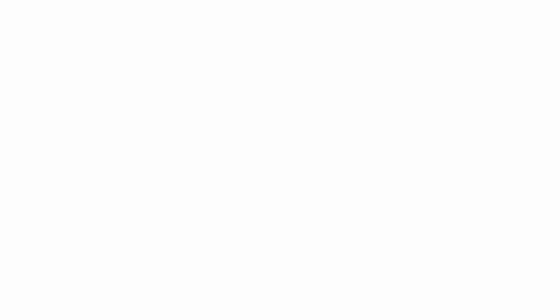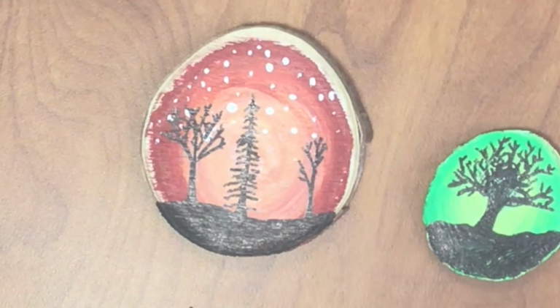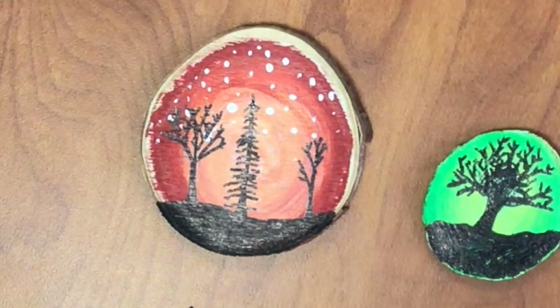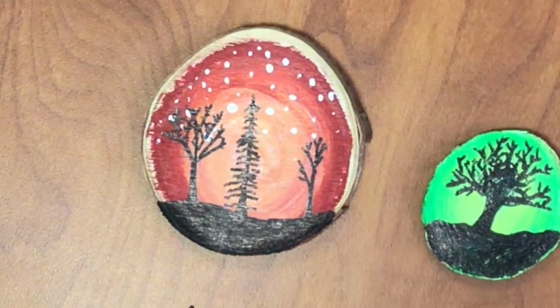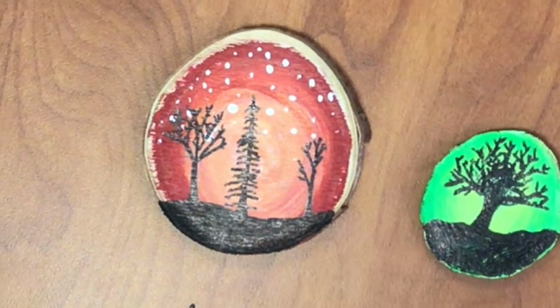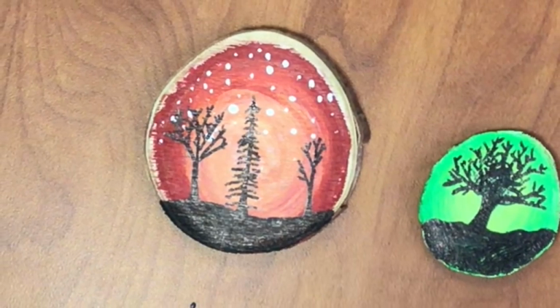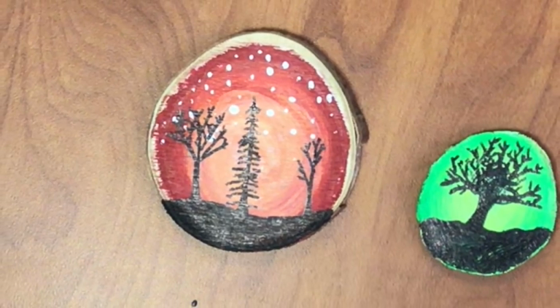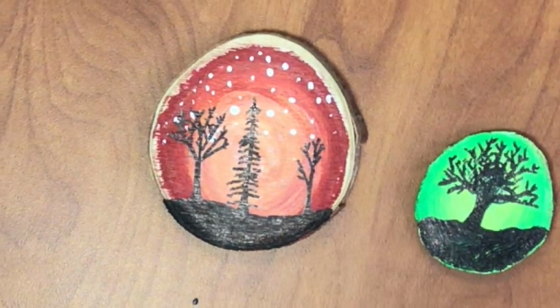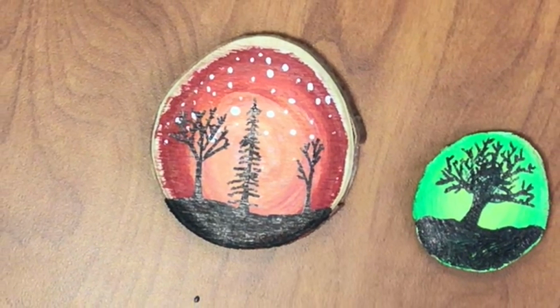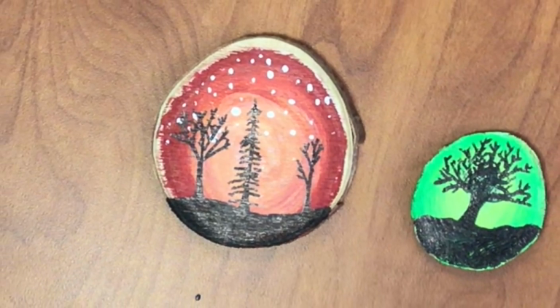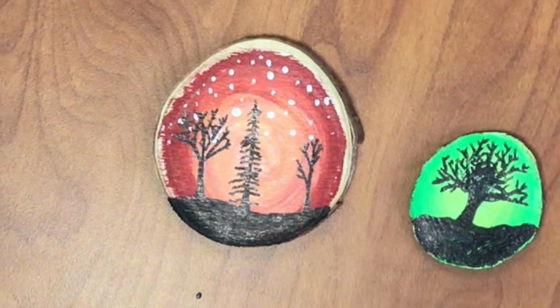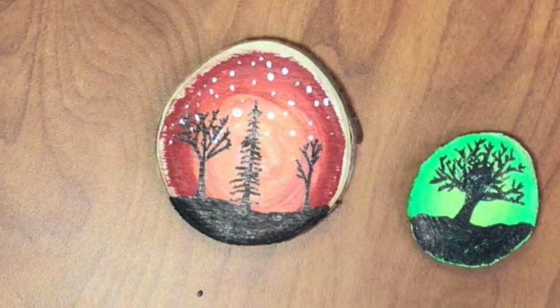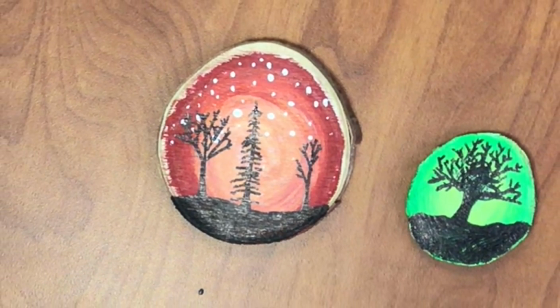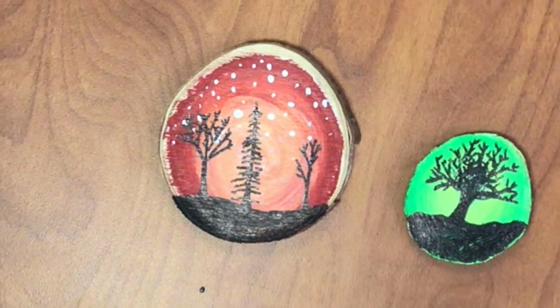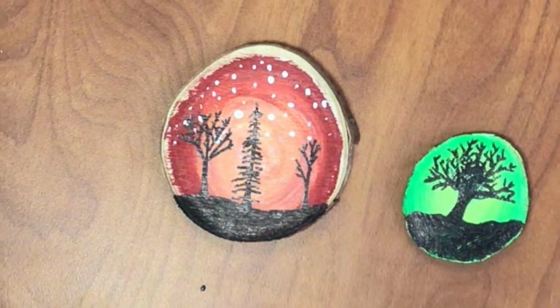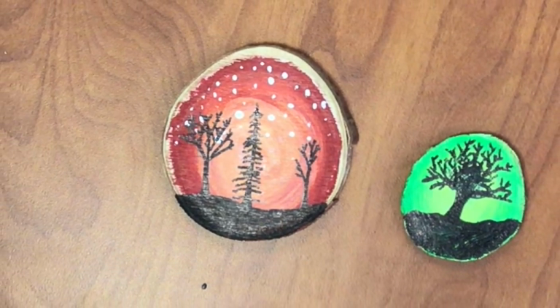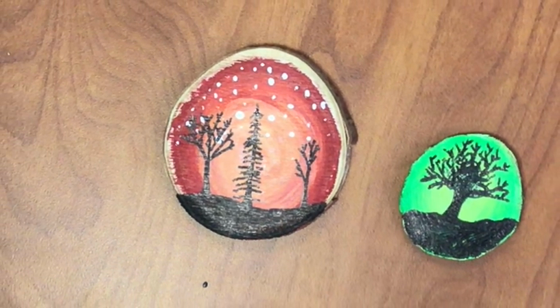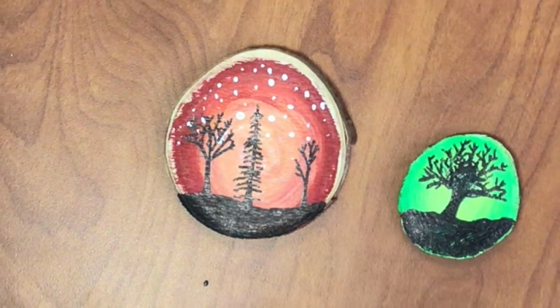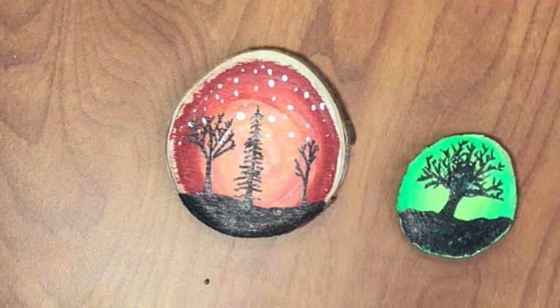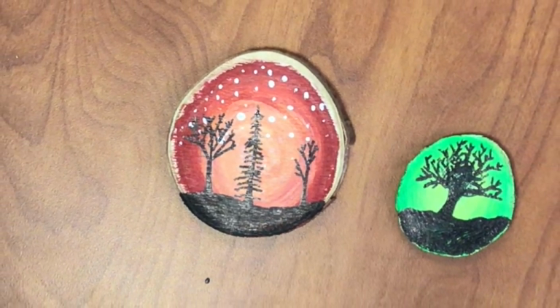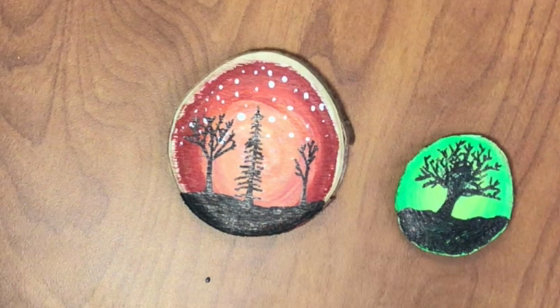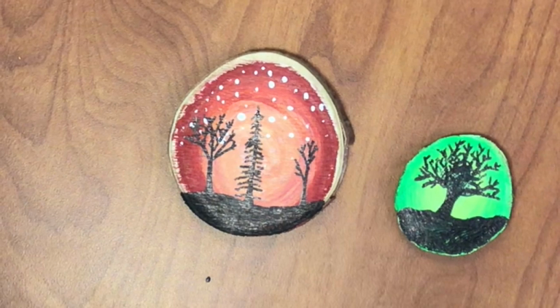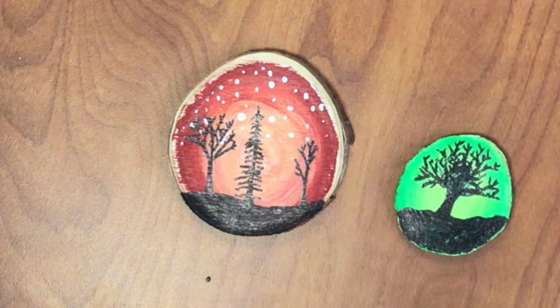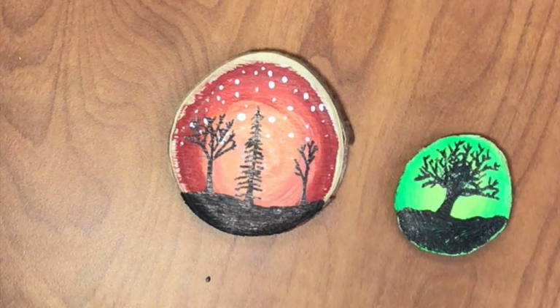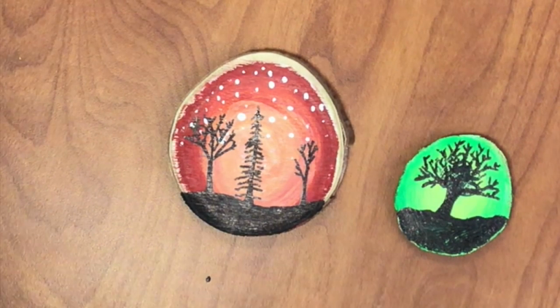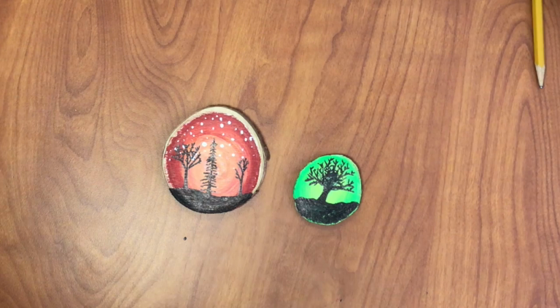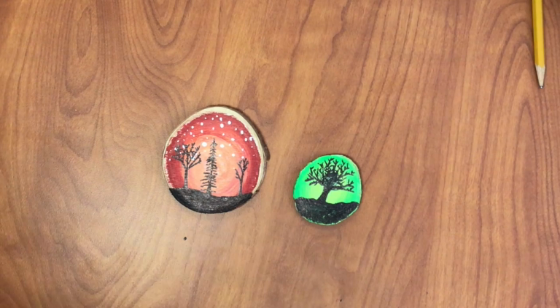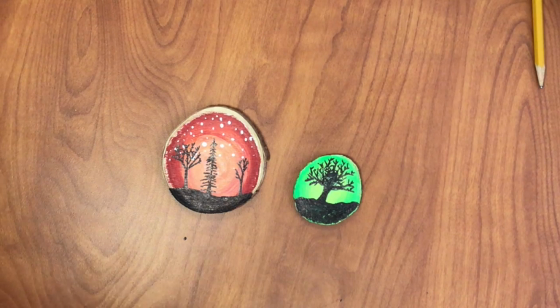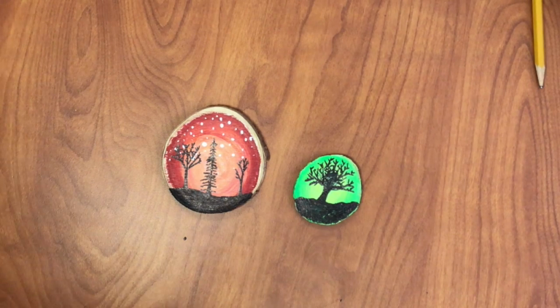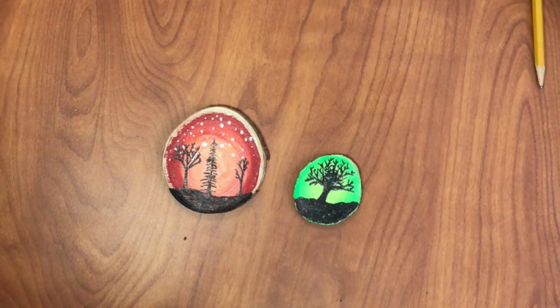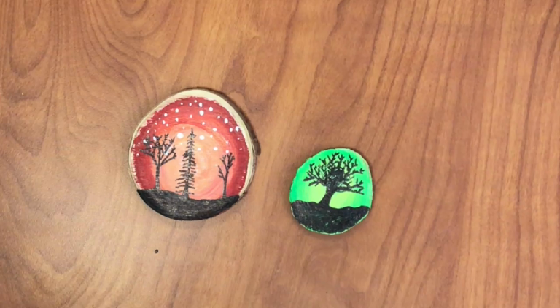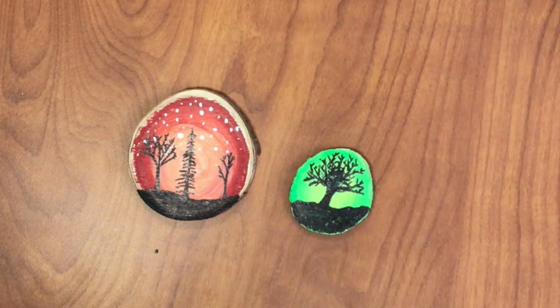Hey! There we go. Ta-da! Thanks for watching.